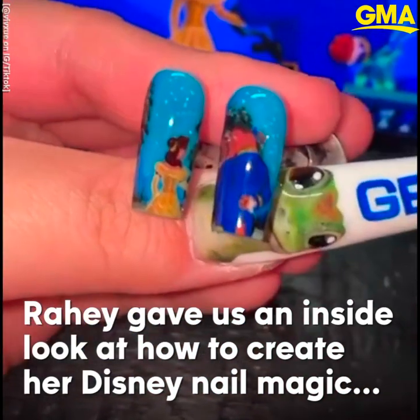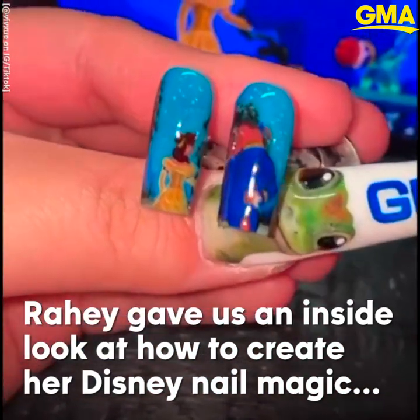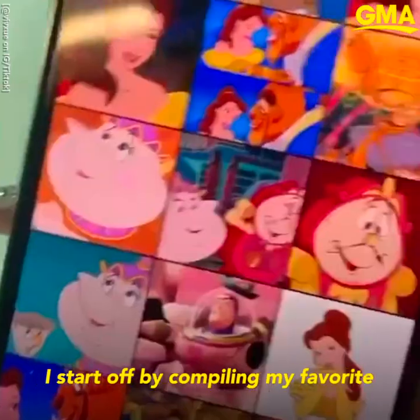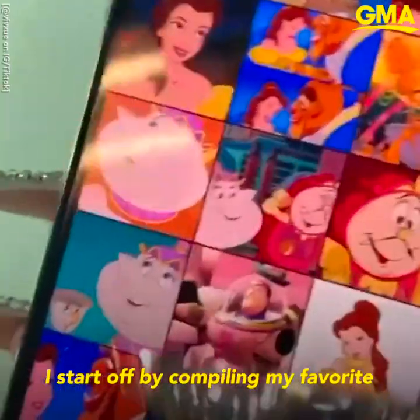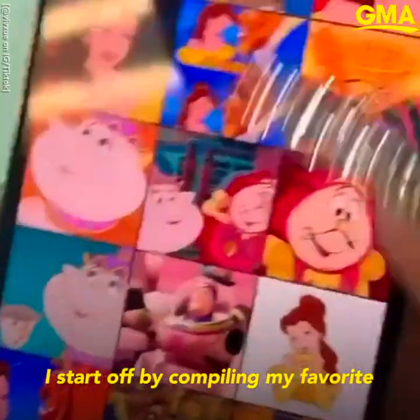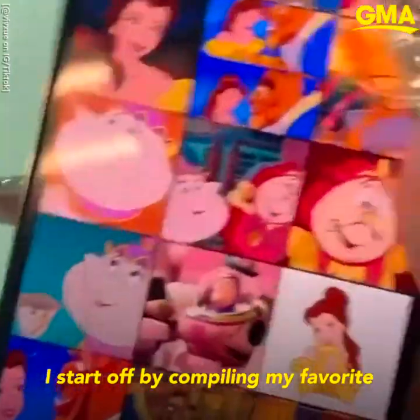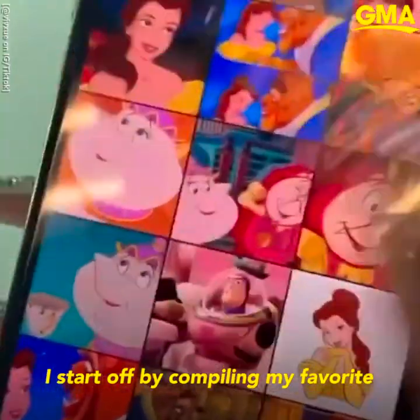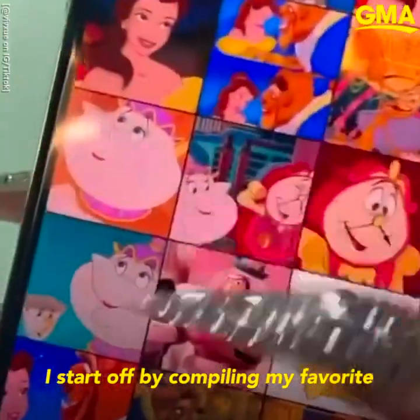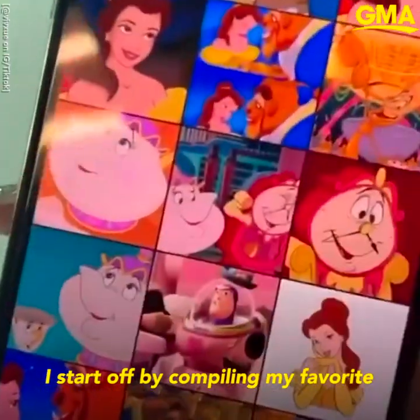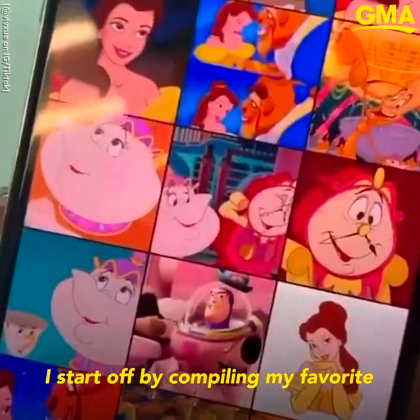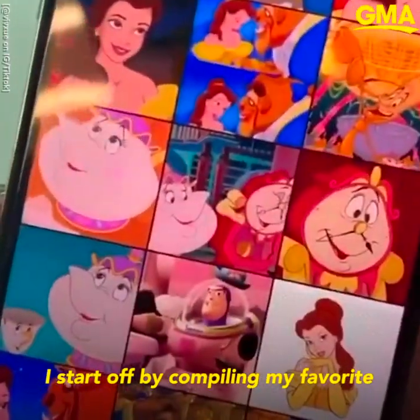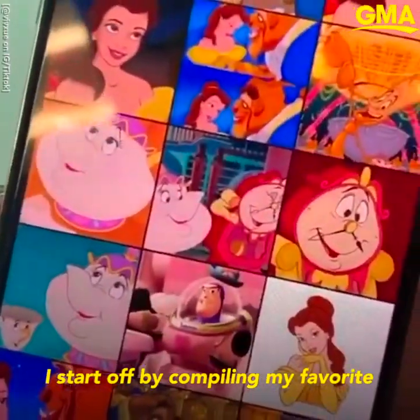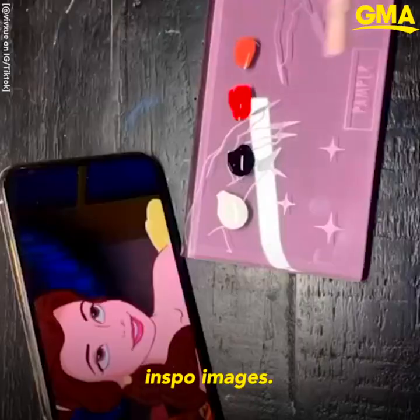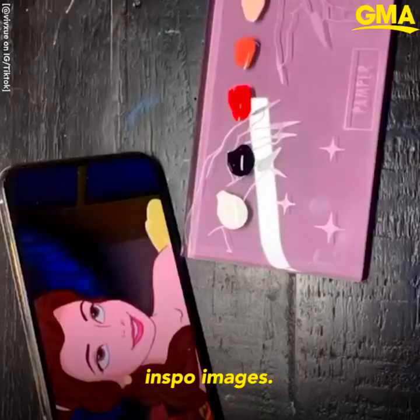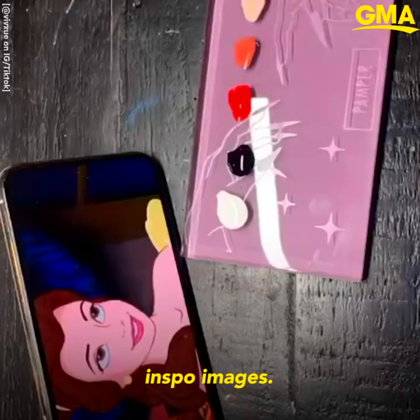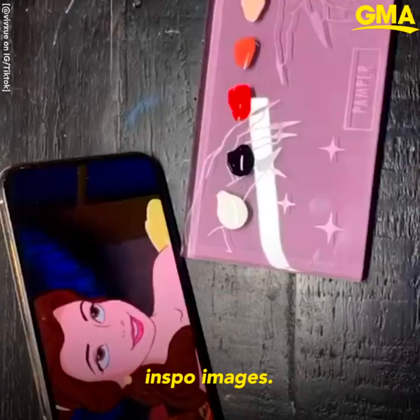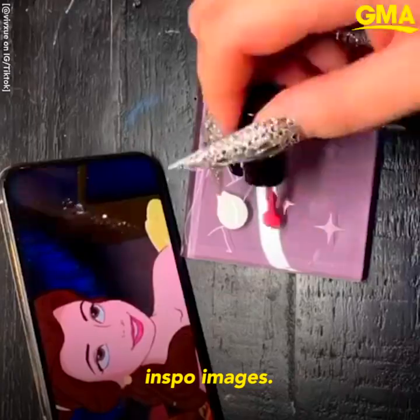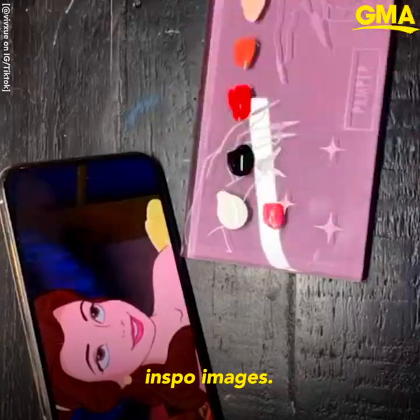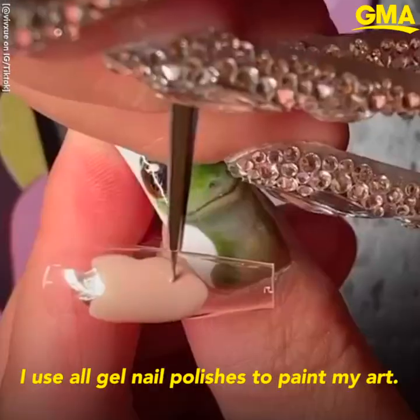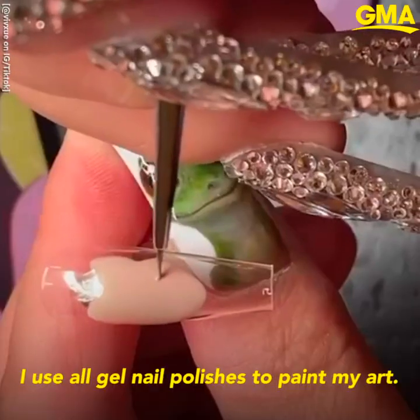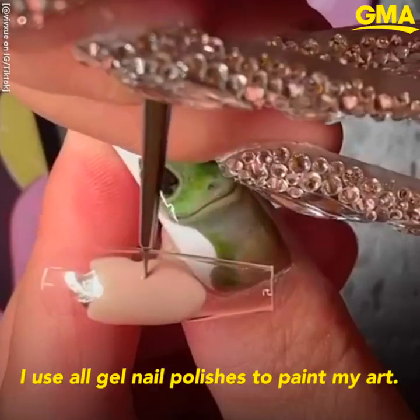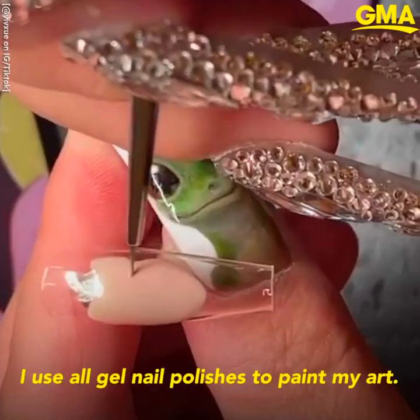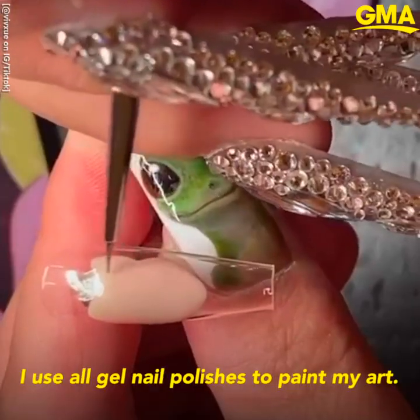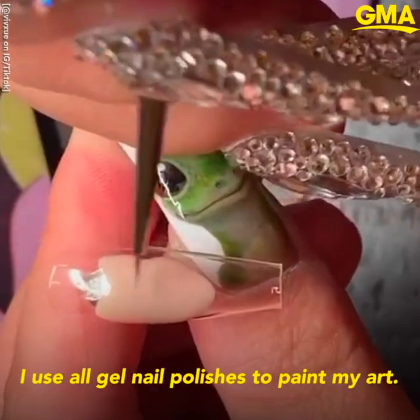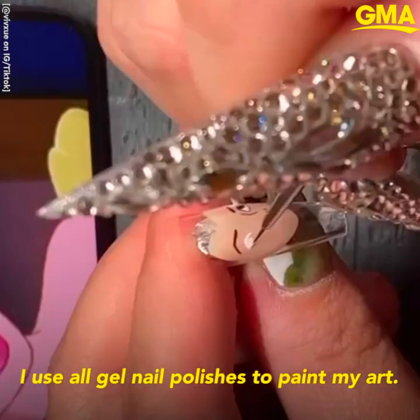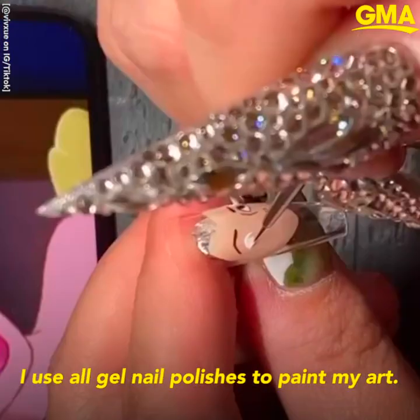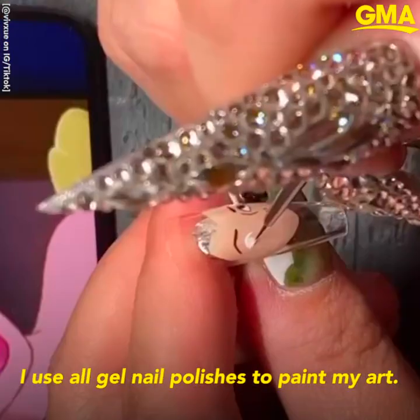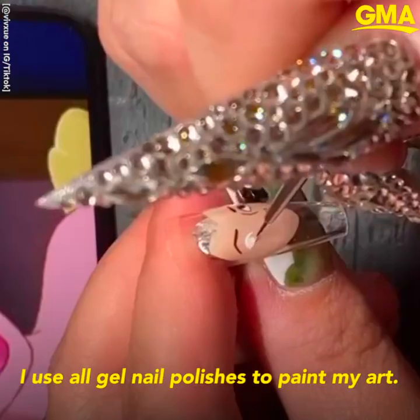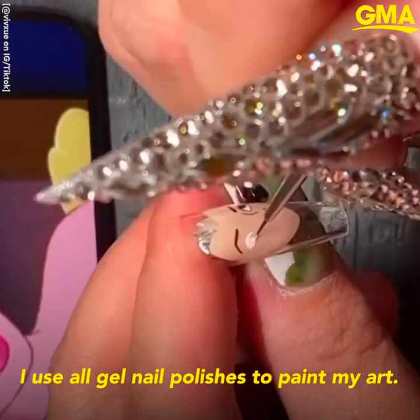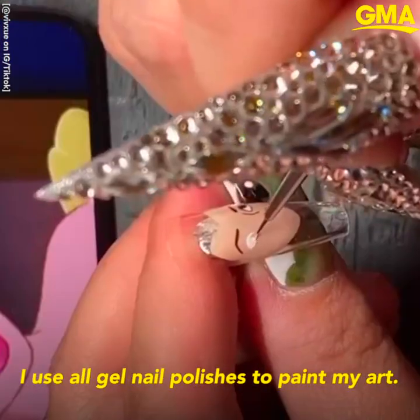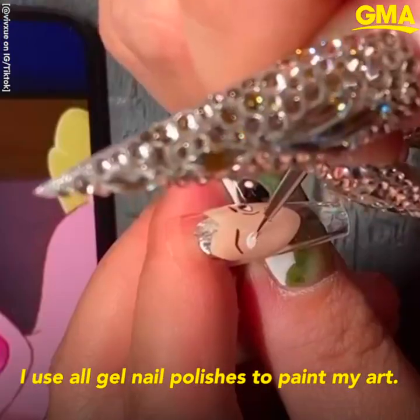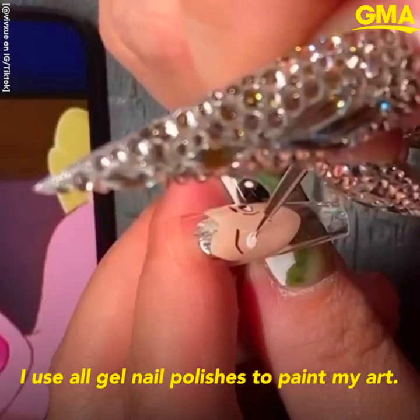I start off by compiling my favorite inspo images. I use all gel nail polishes to paint my art.